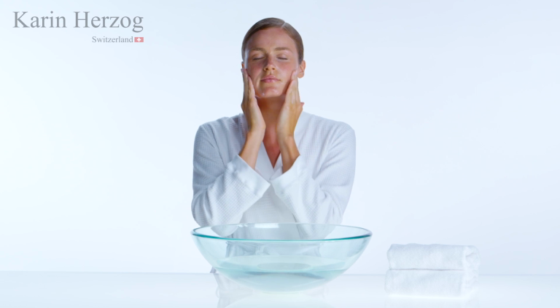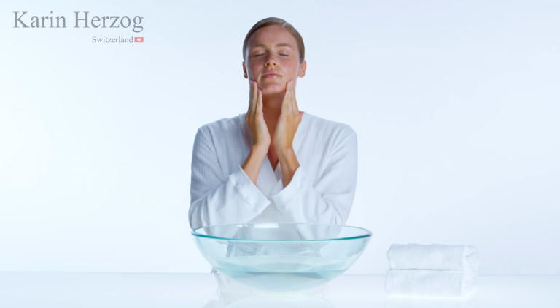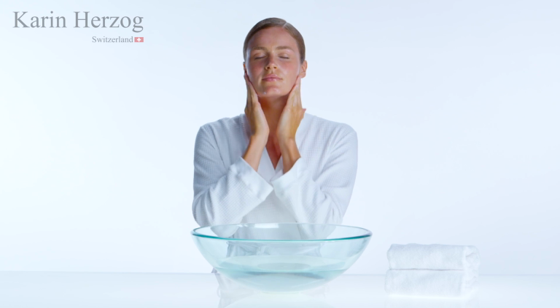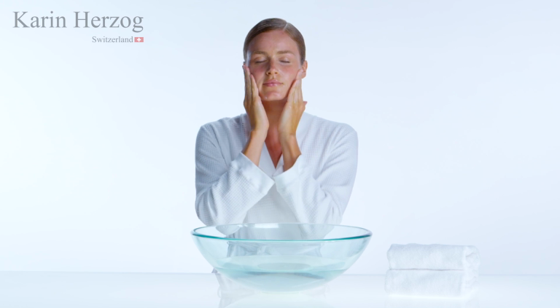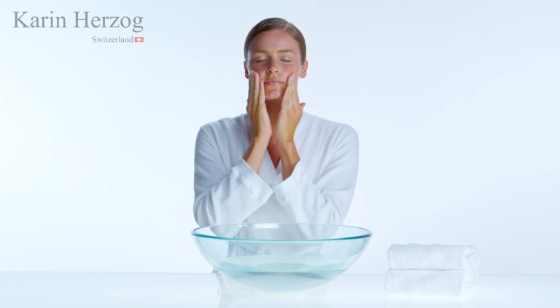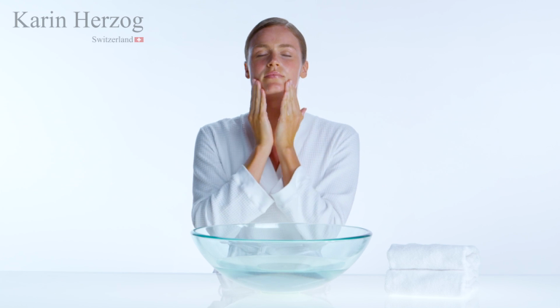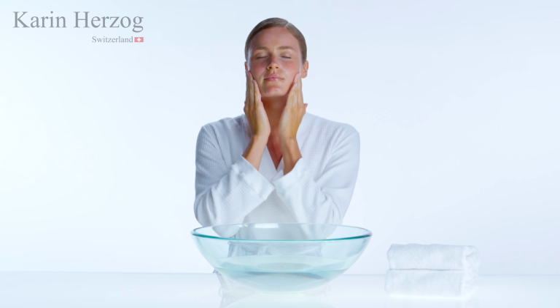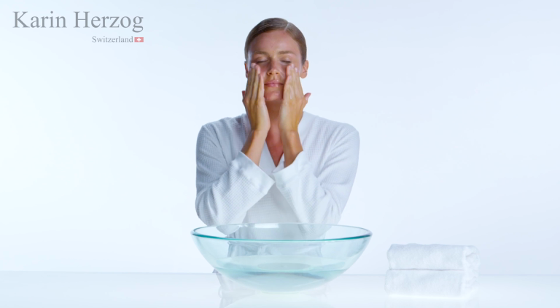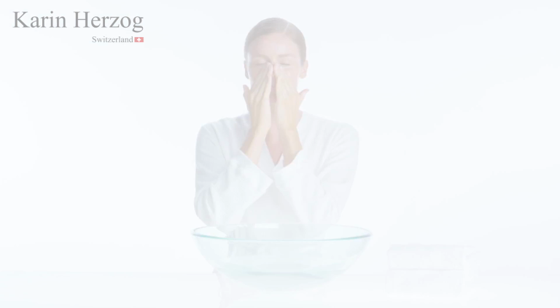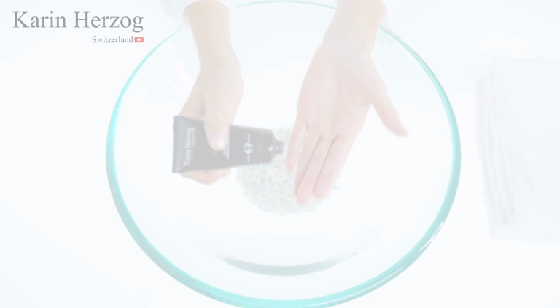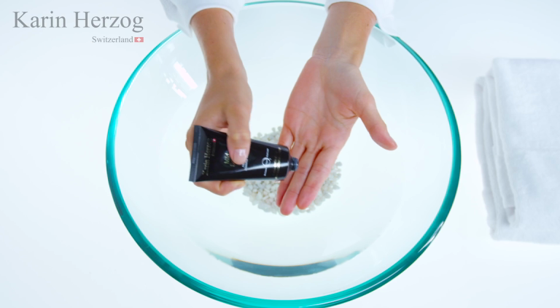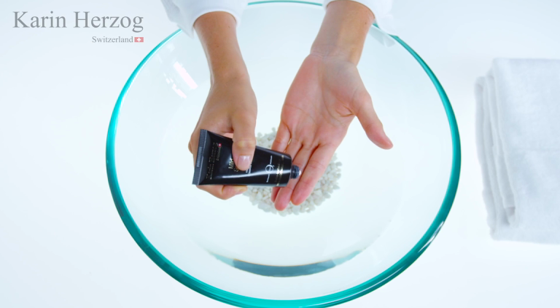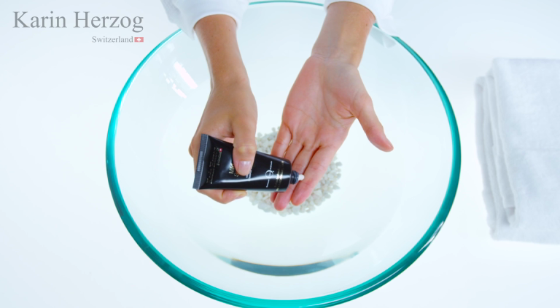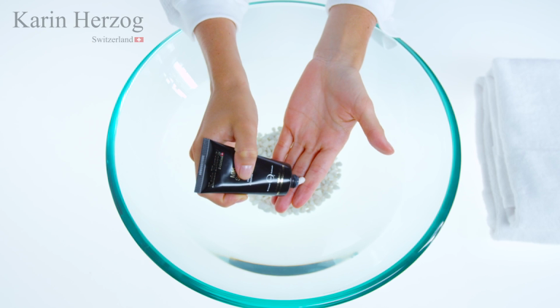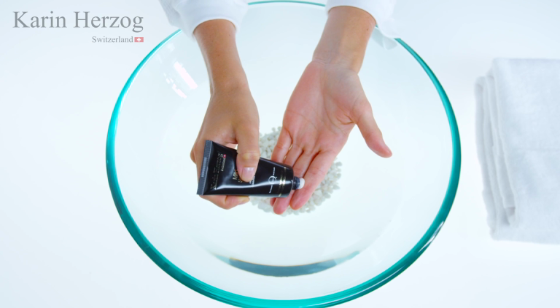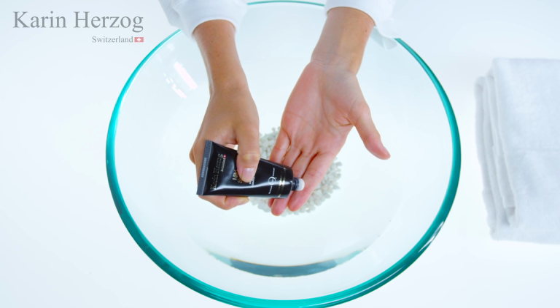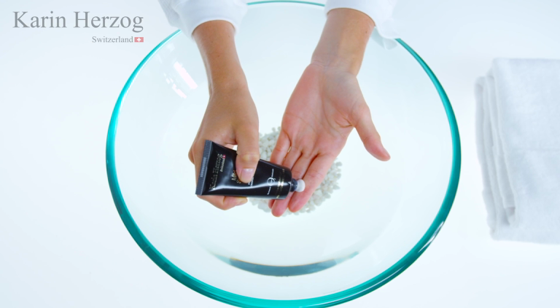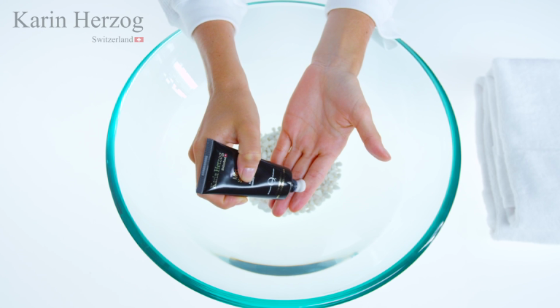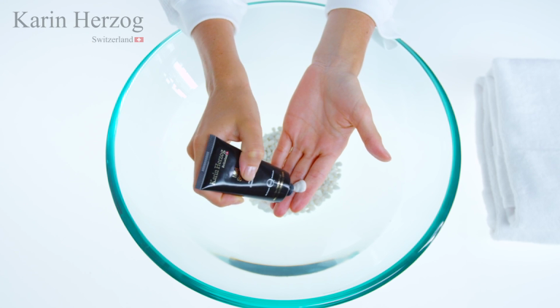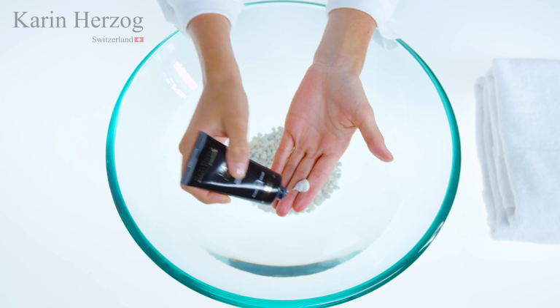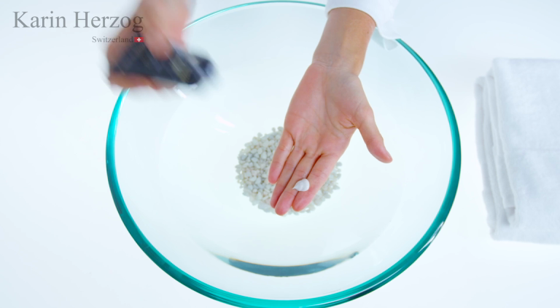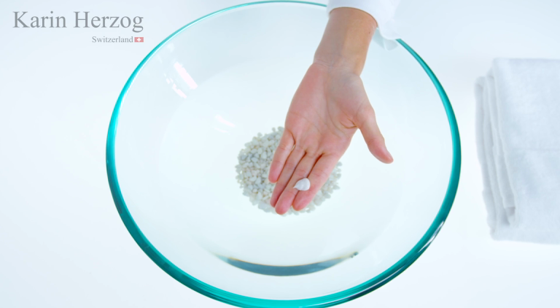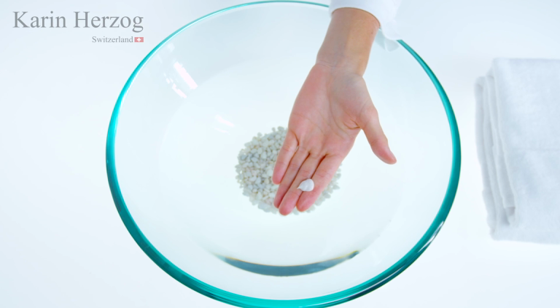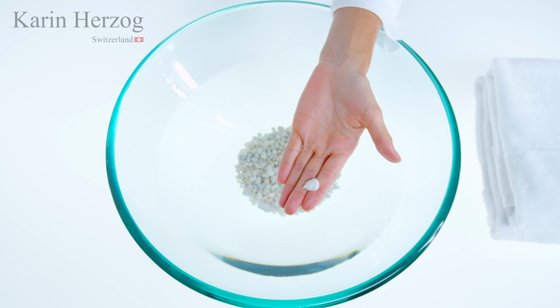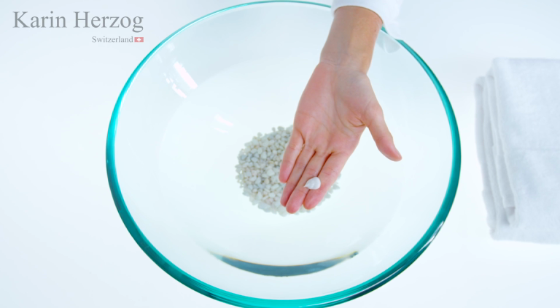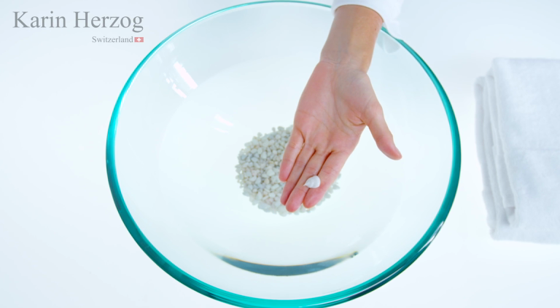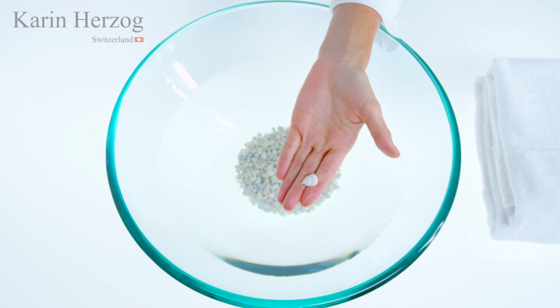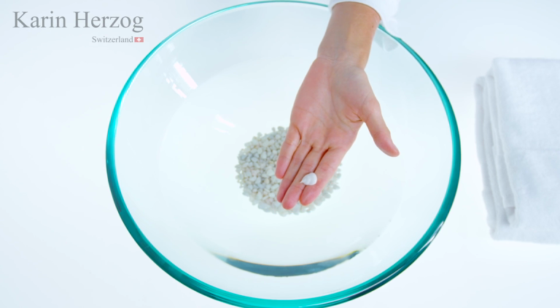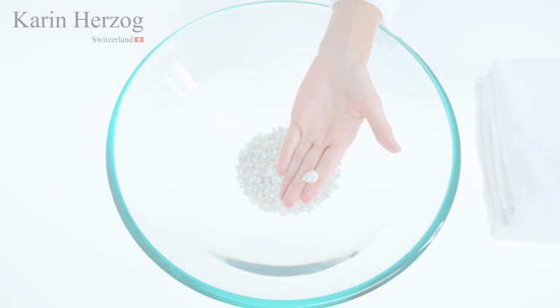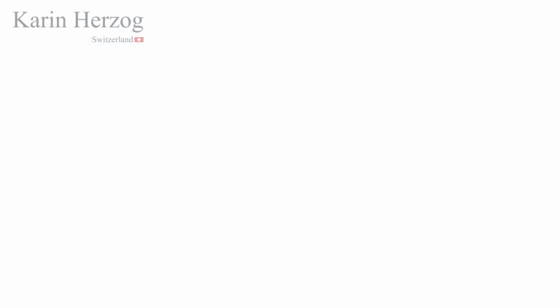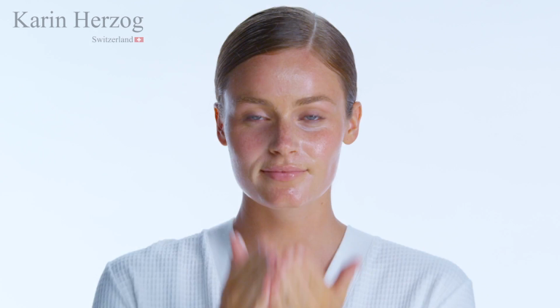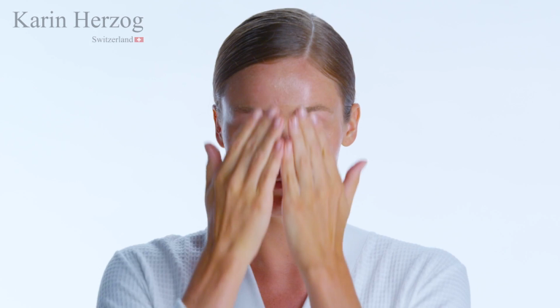For those who suffer from blocked pores or acne, we encourage you to use this product every morning. To begin, apply a dime-sized amount of Mild Scrub onto the fingertips.